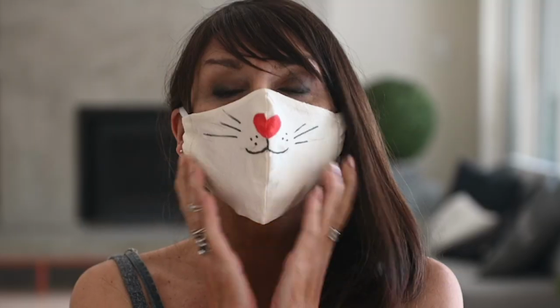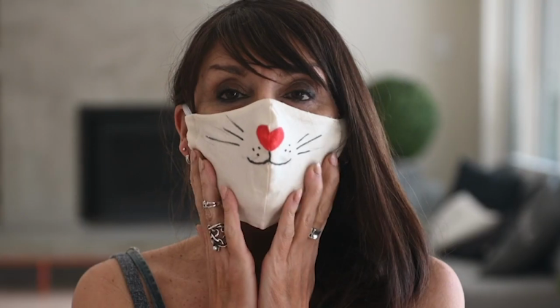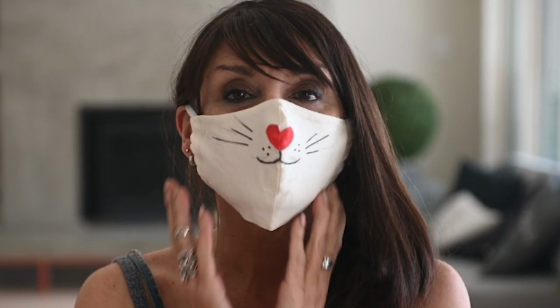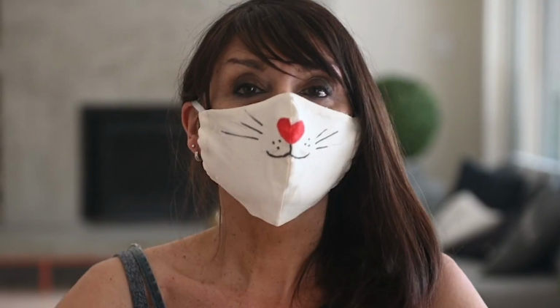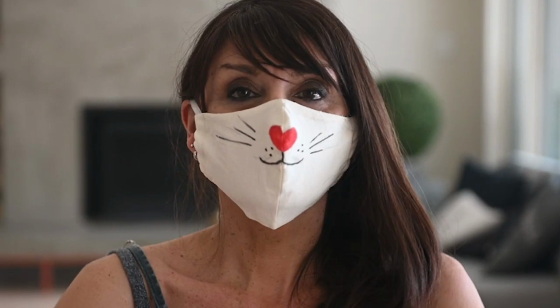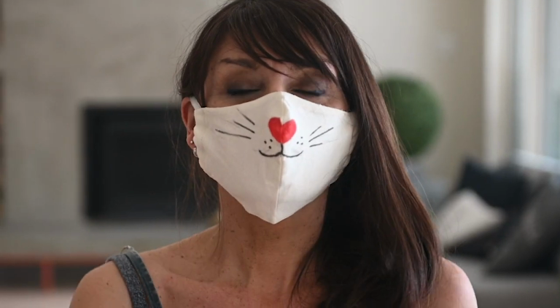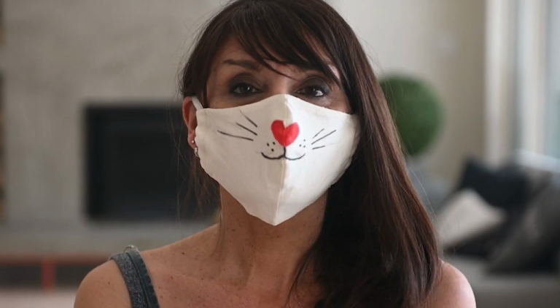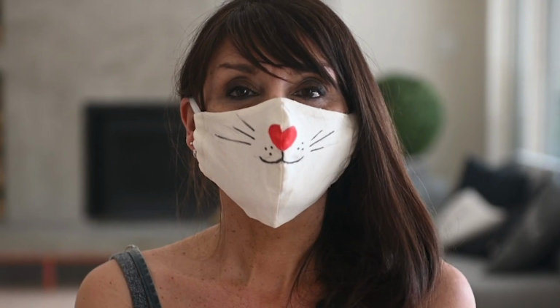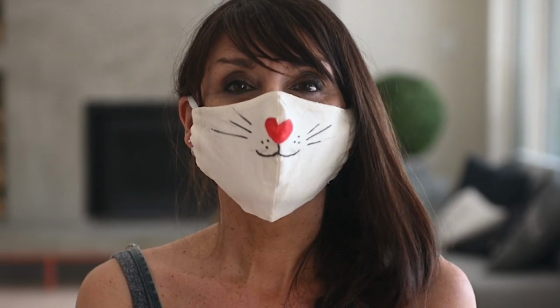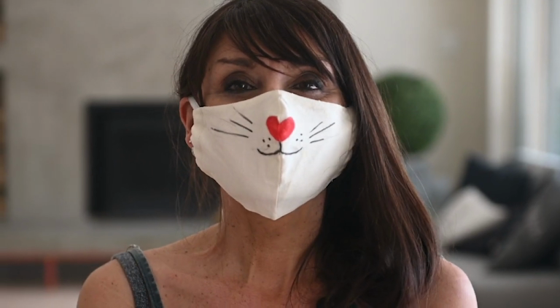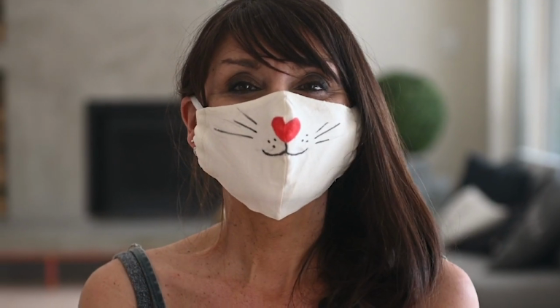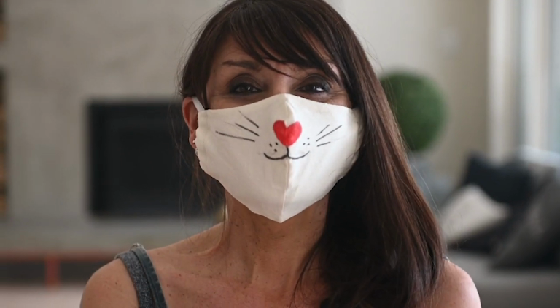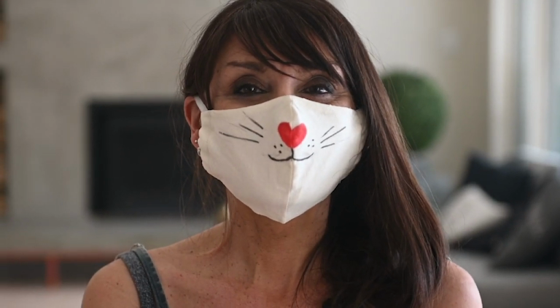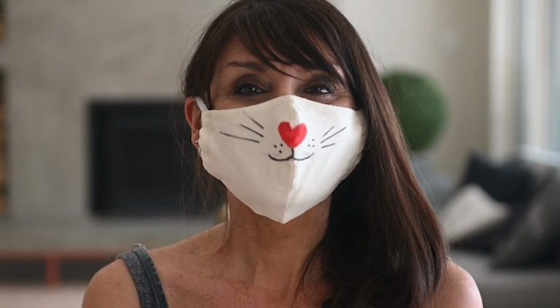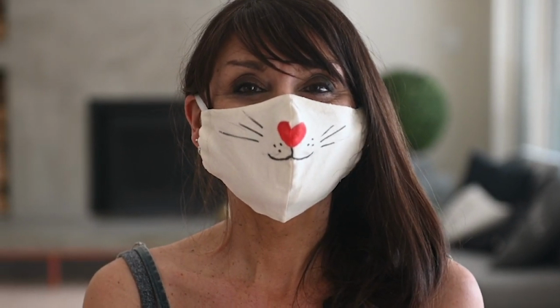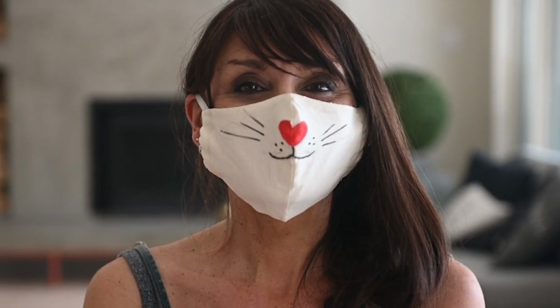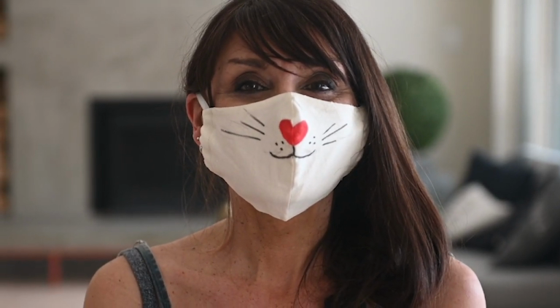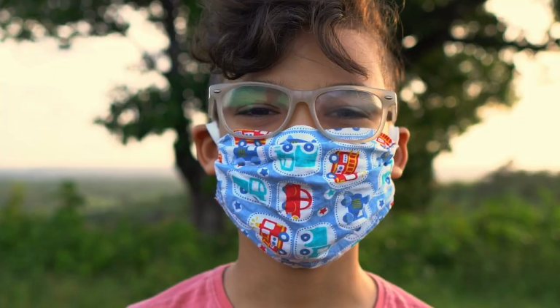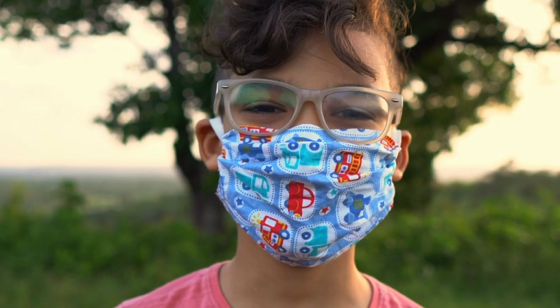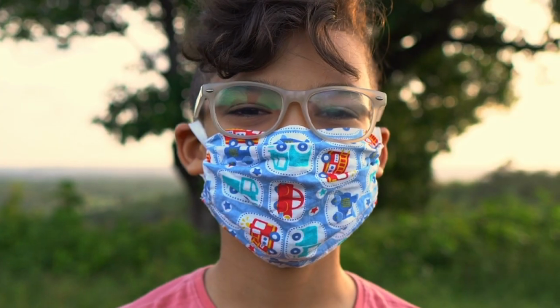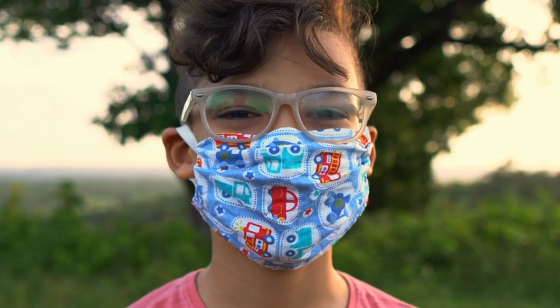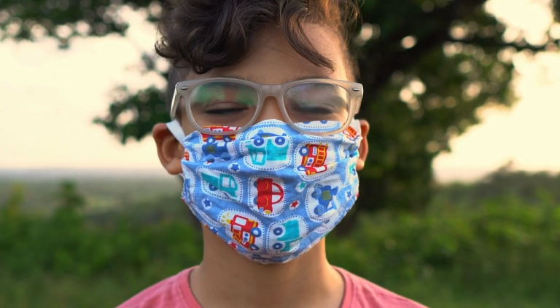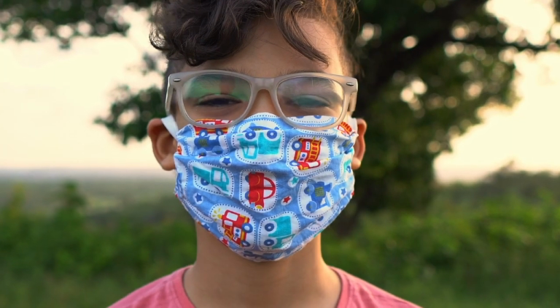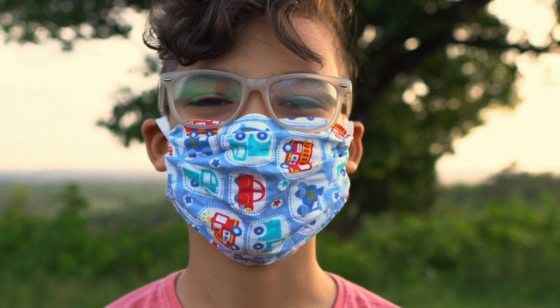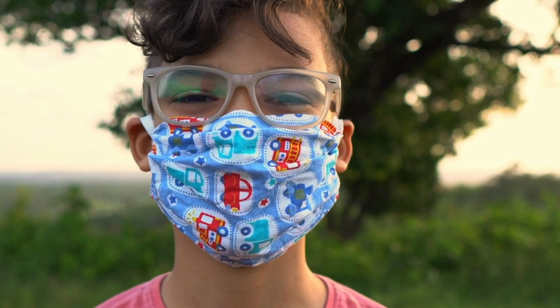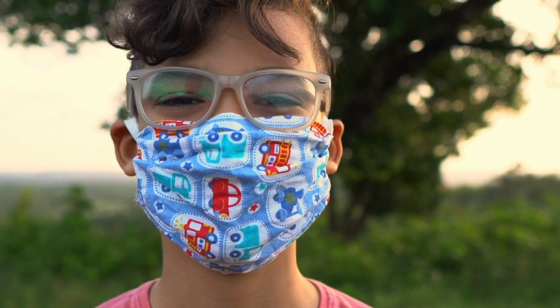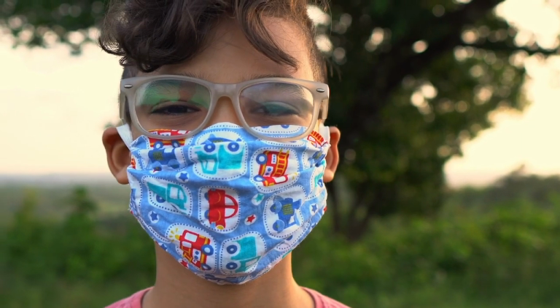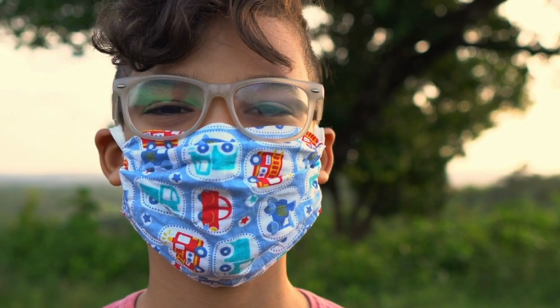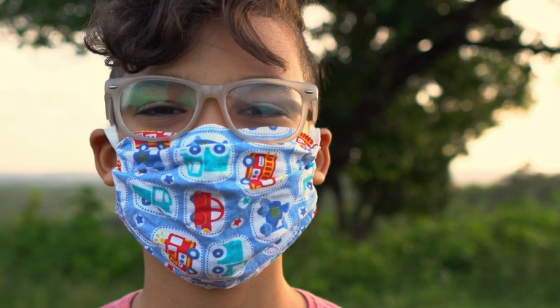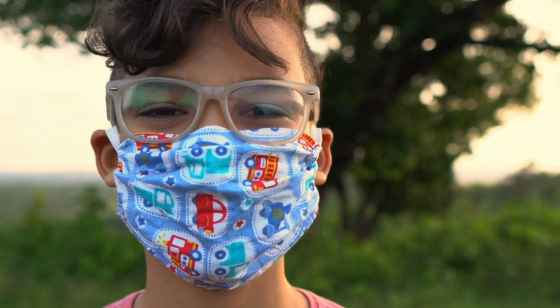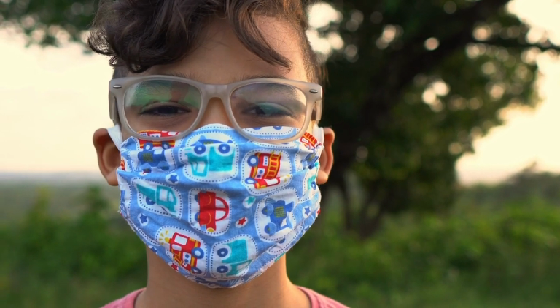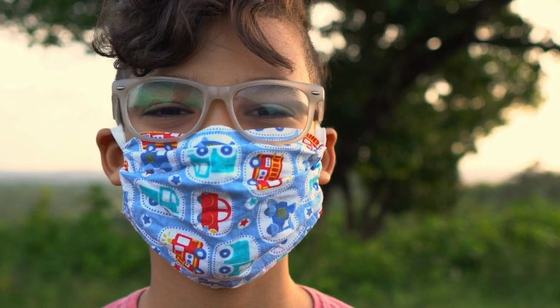Now, this might also be difficult, as sometimes the masks have fun characters or patterns and children may want to try other masks on.